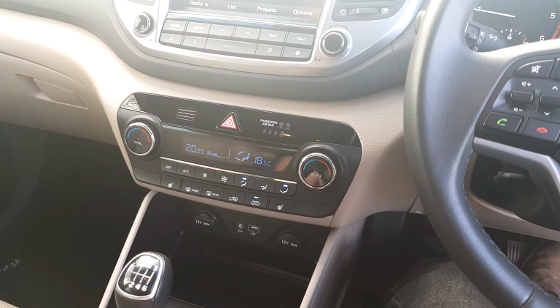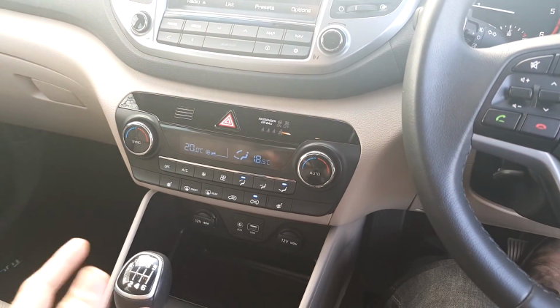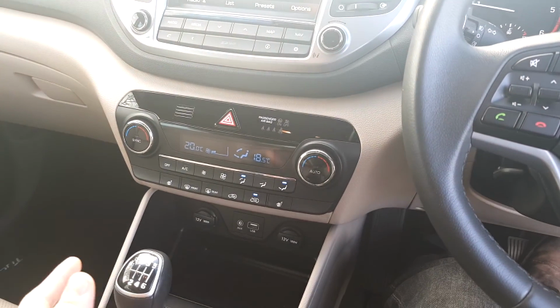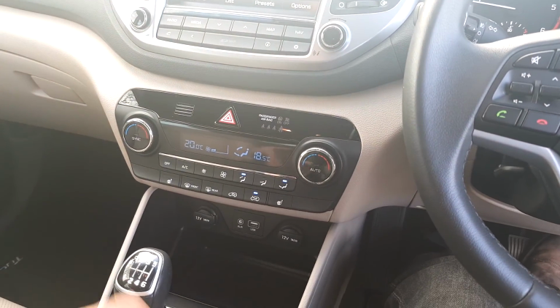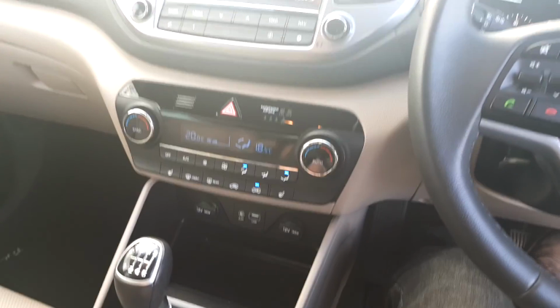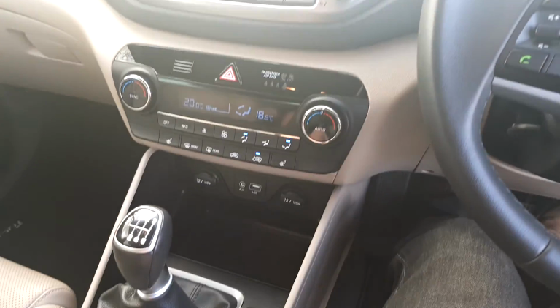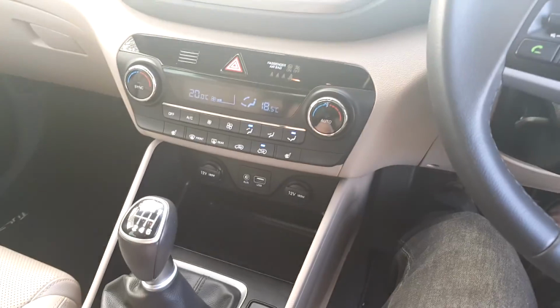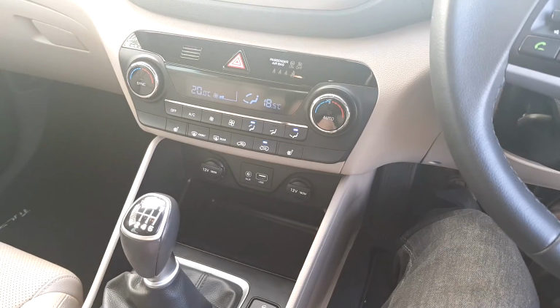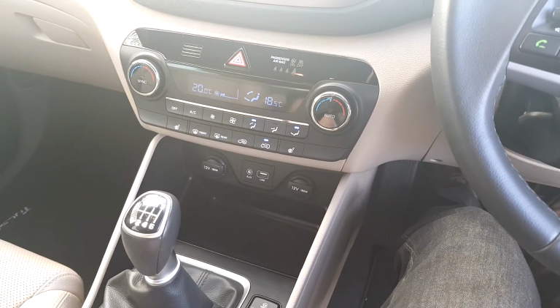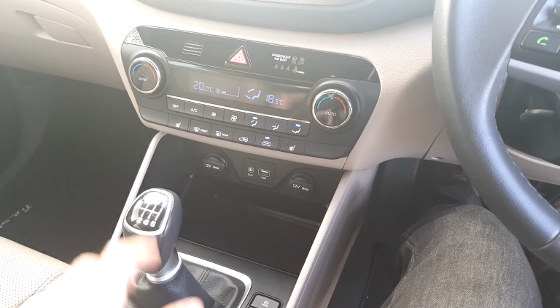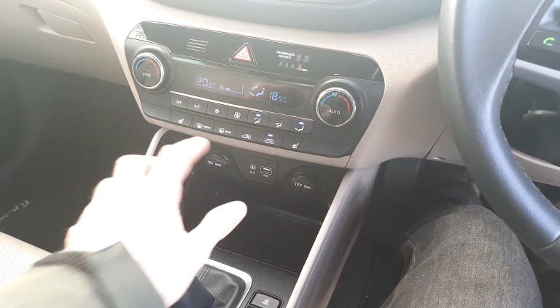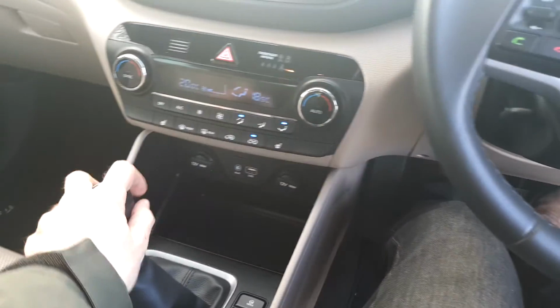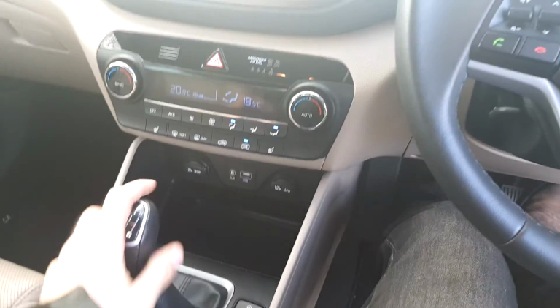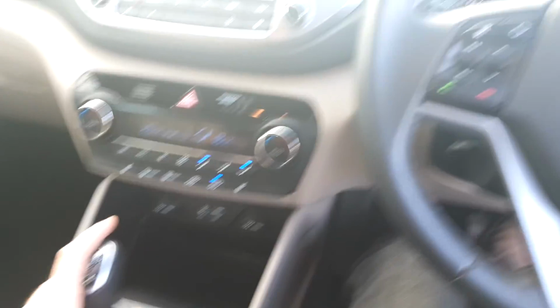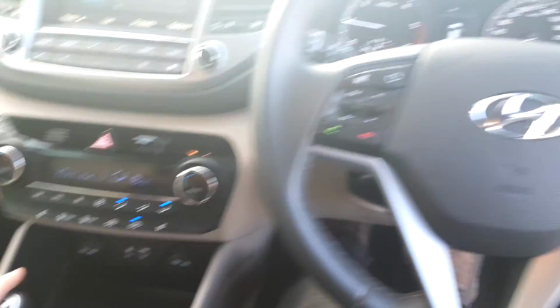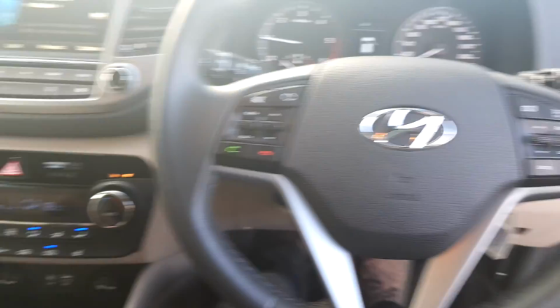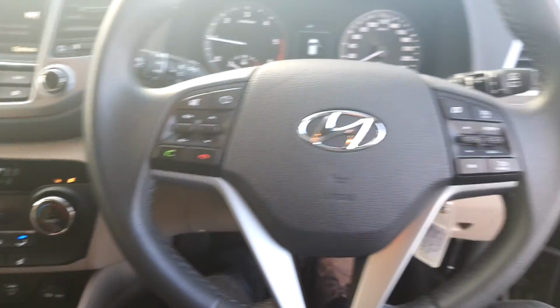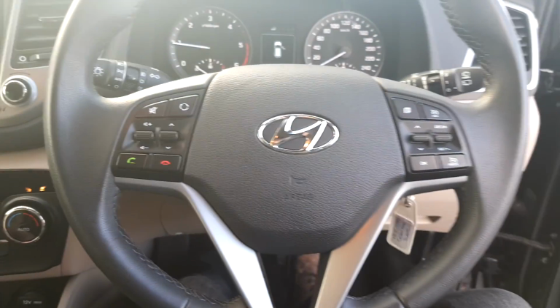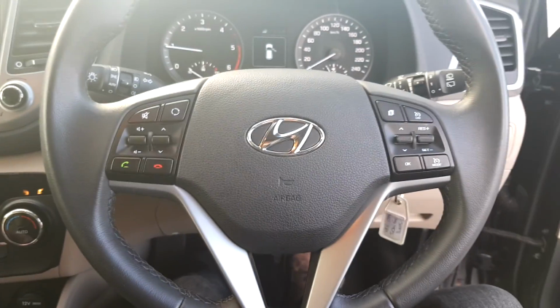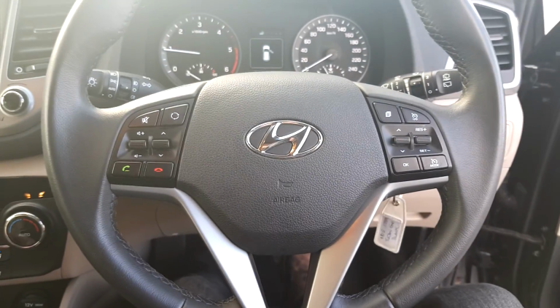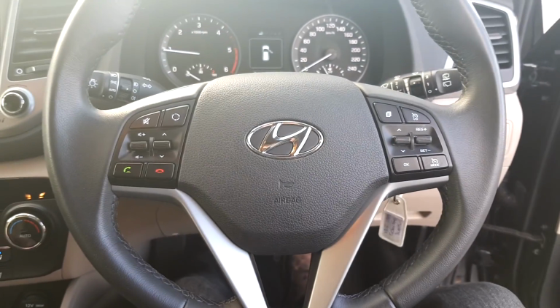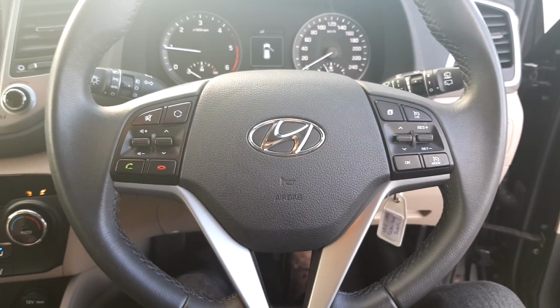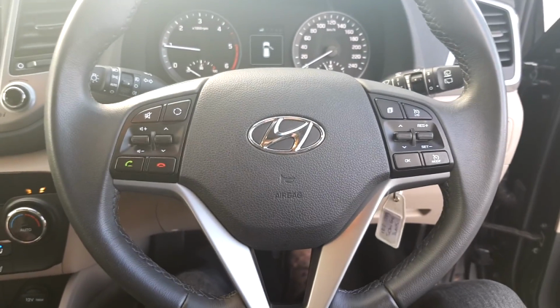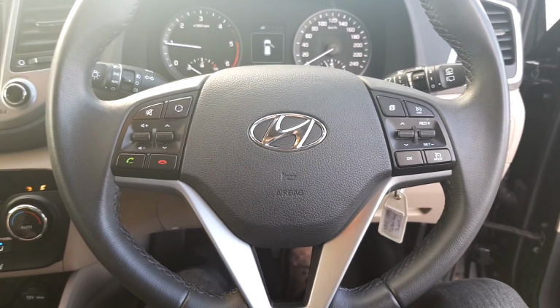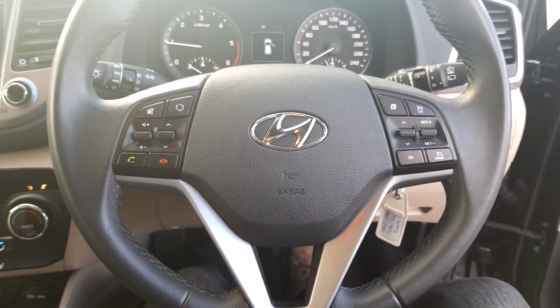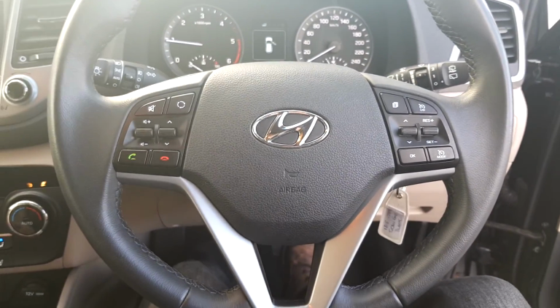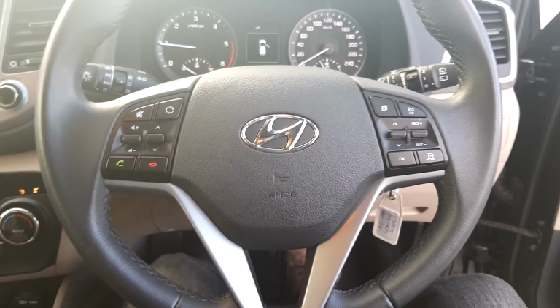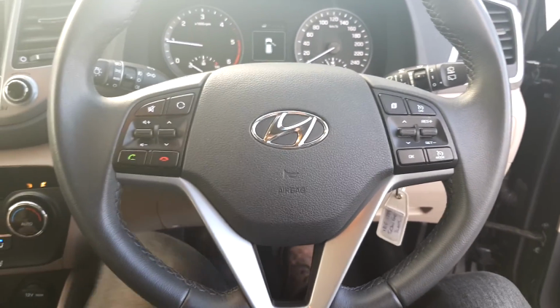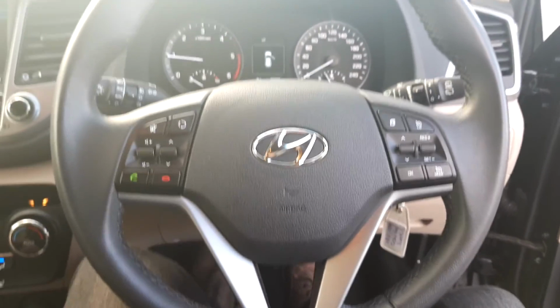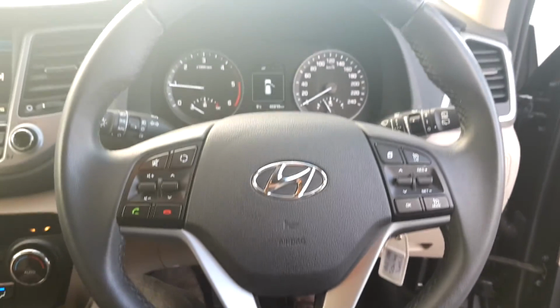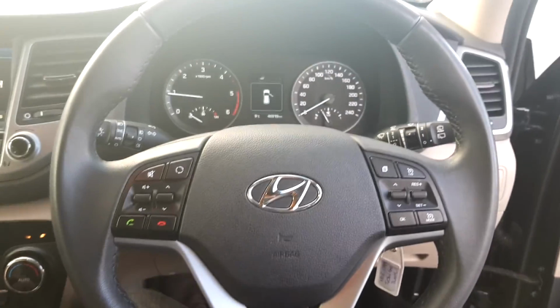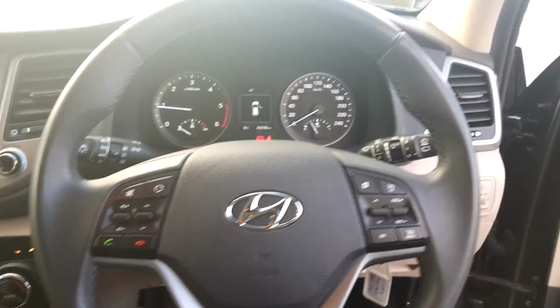Dual climate control, auxiliary USB input, multi-functional steering wheel with cruise control.